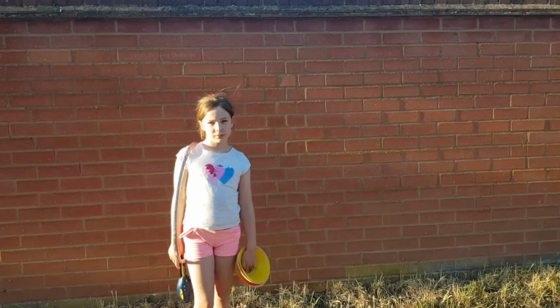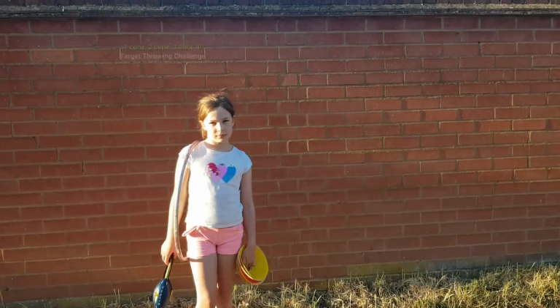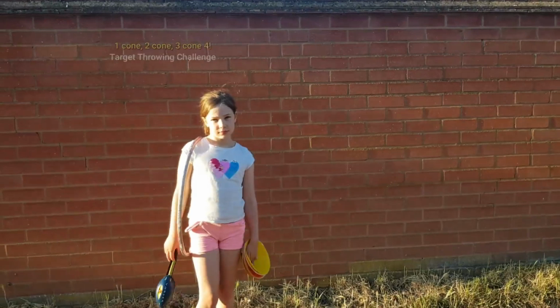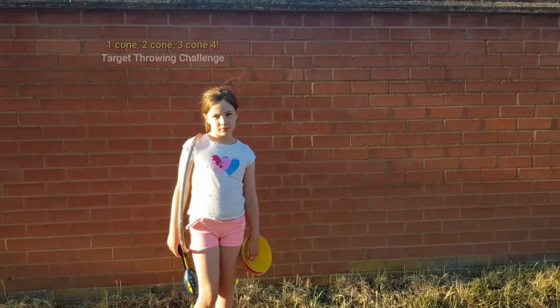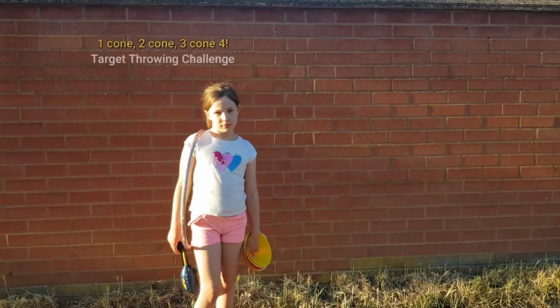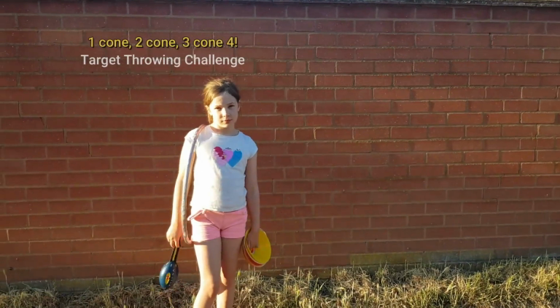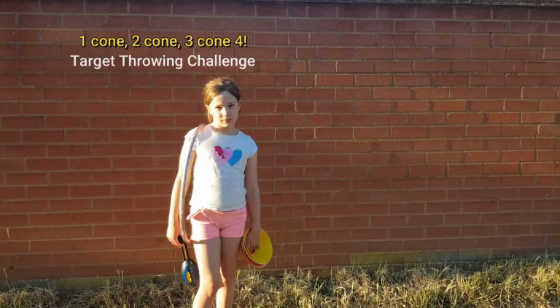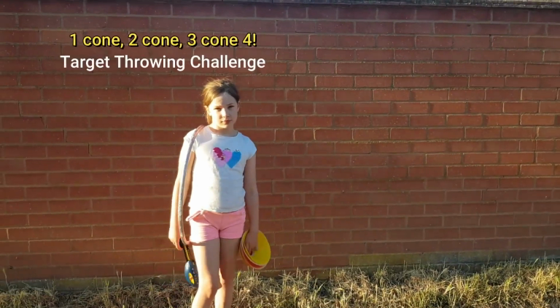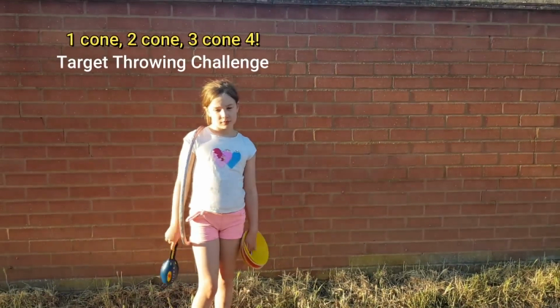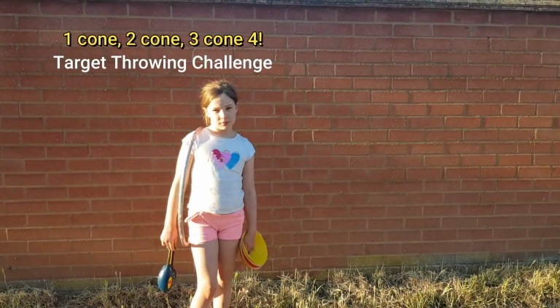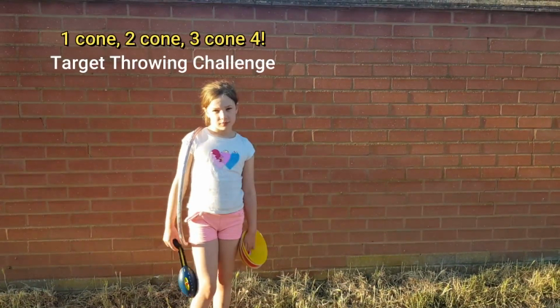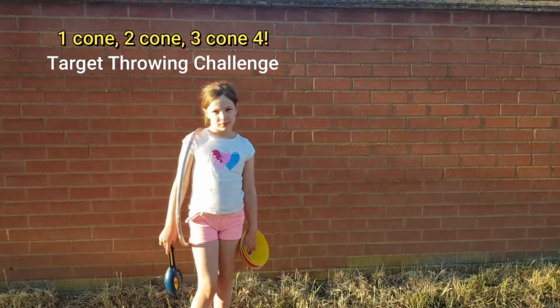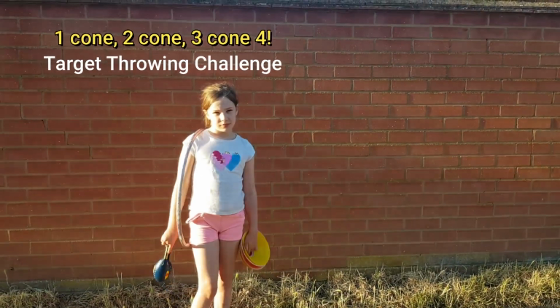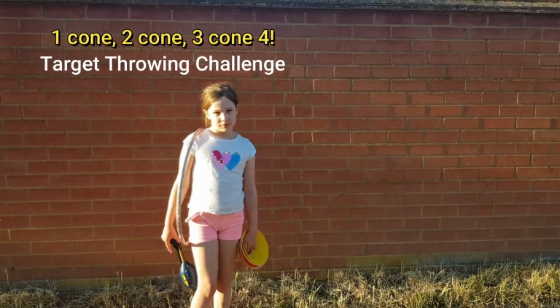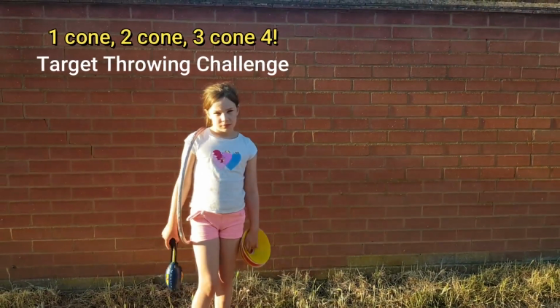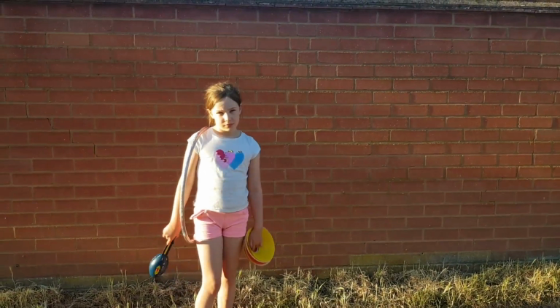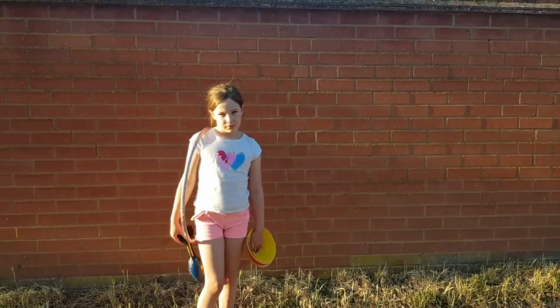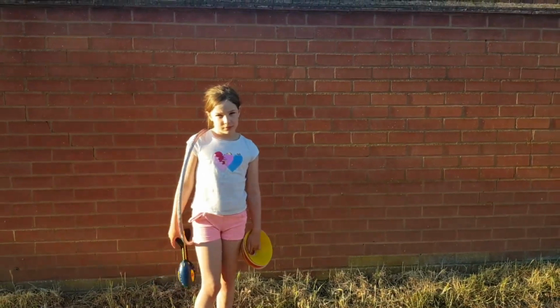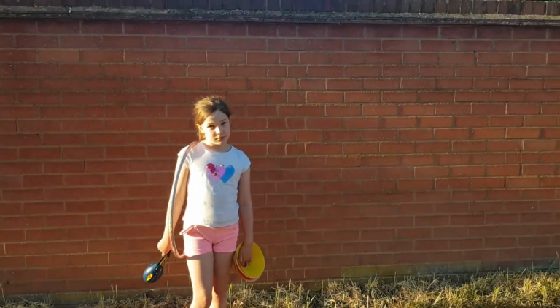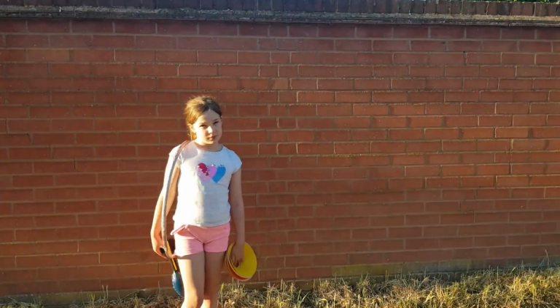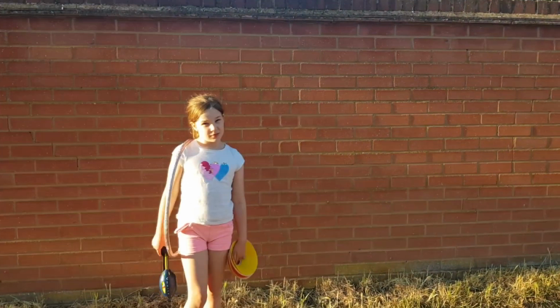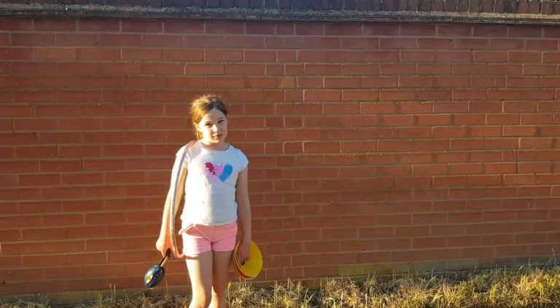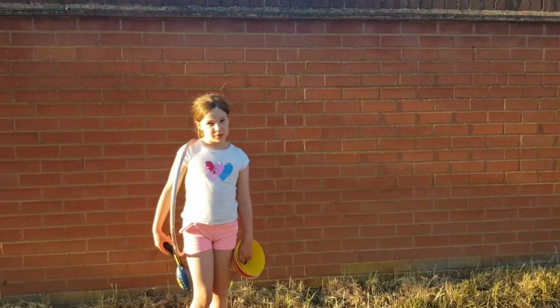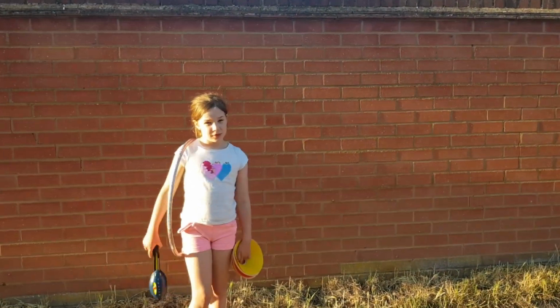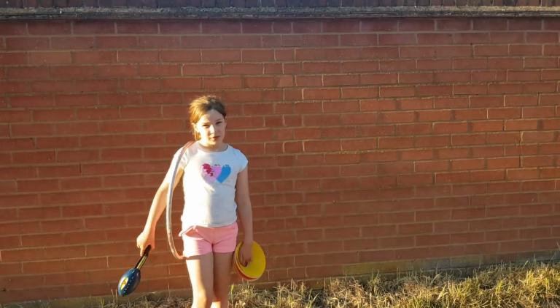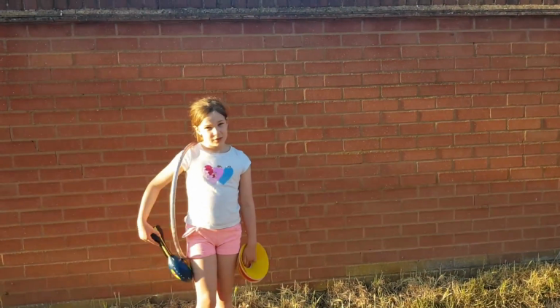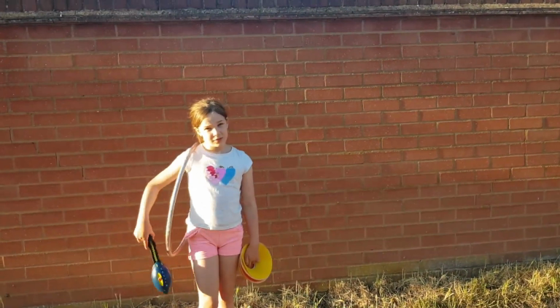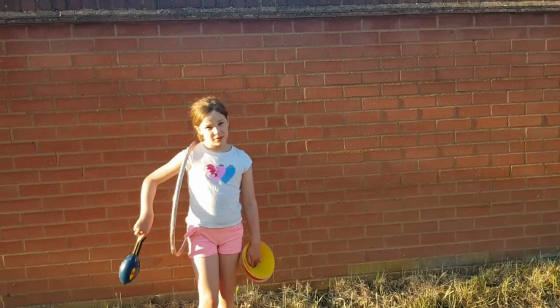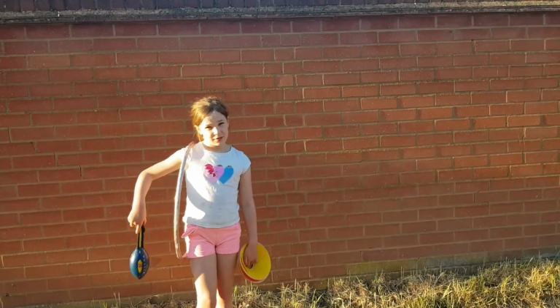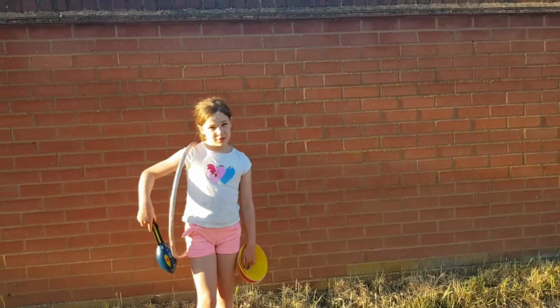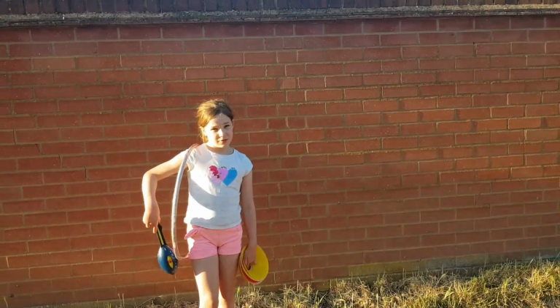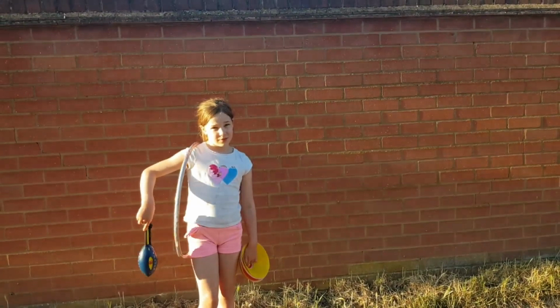Welcome to one cone, two cones, three cones, four, five cones, six cones, seven cones — score!